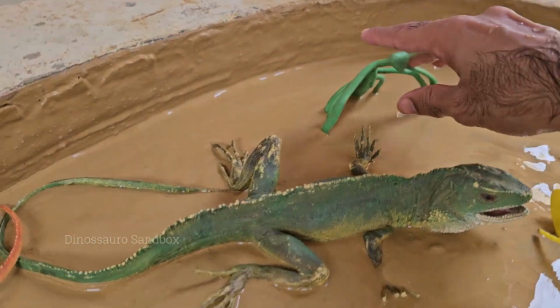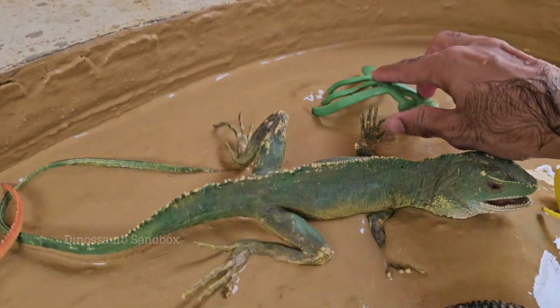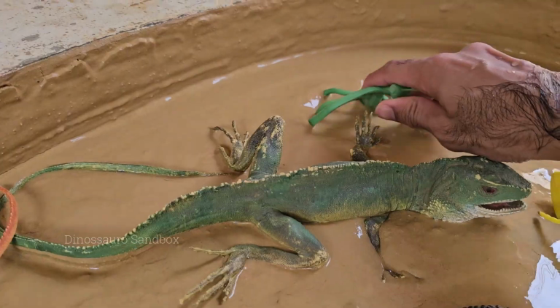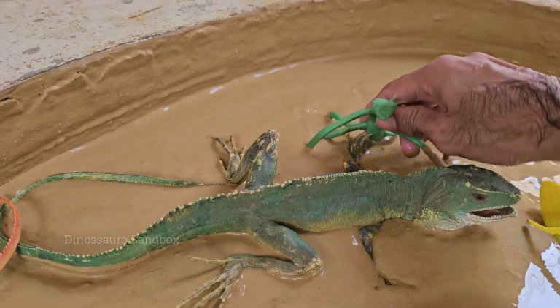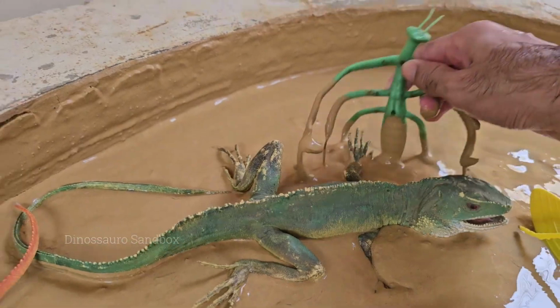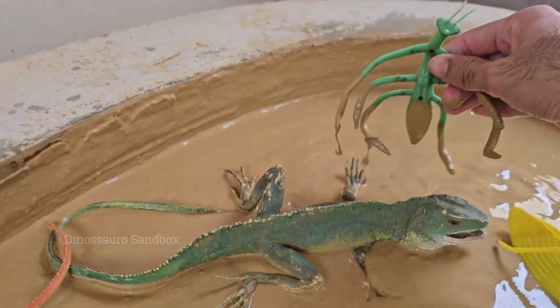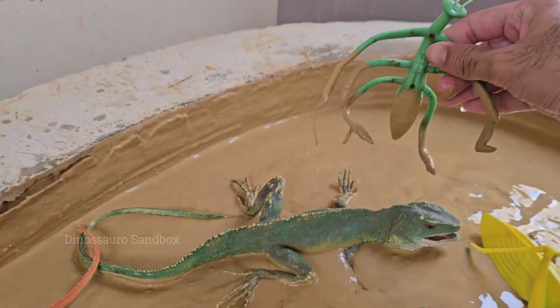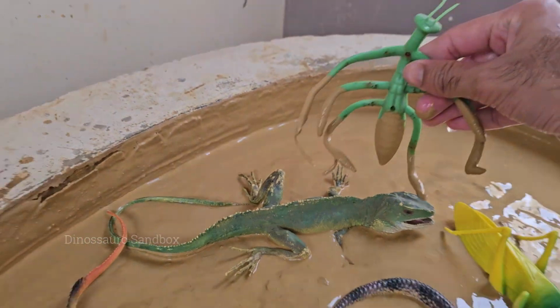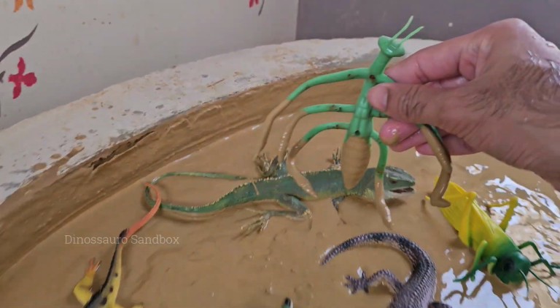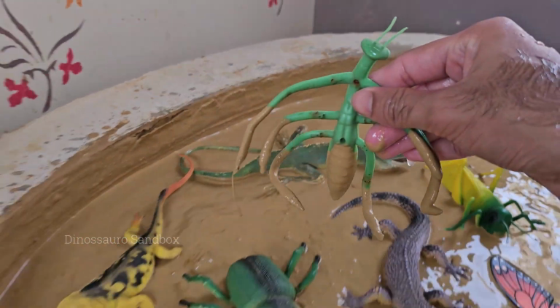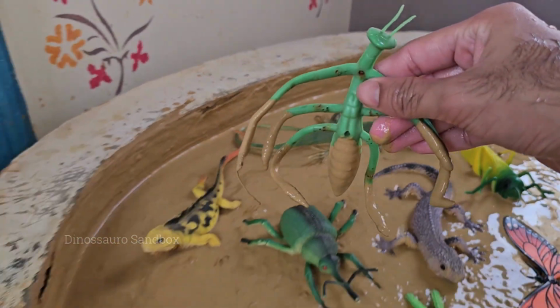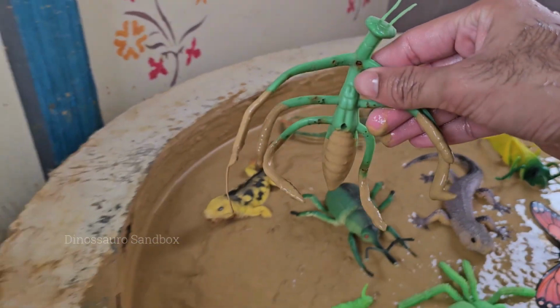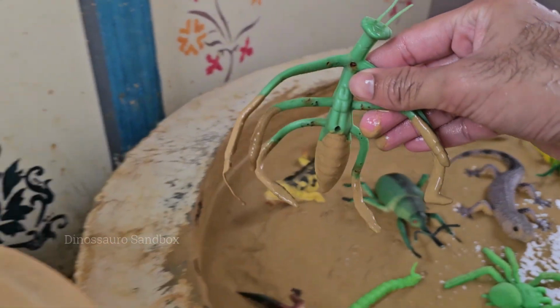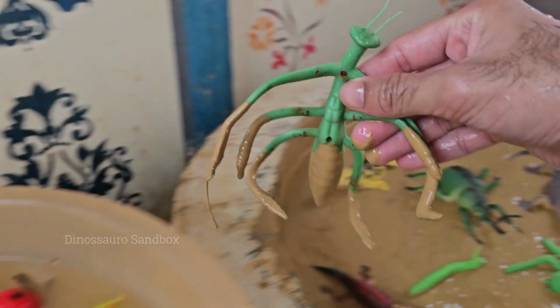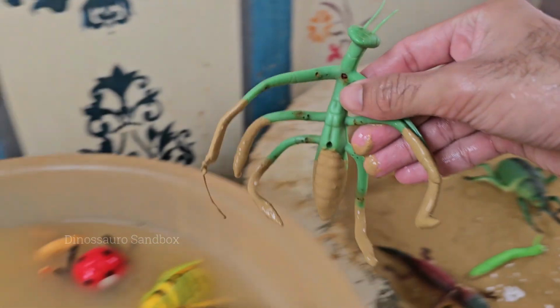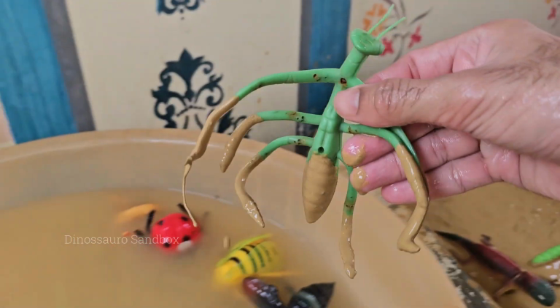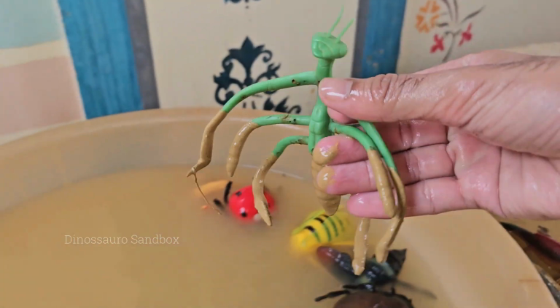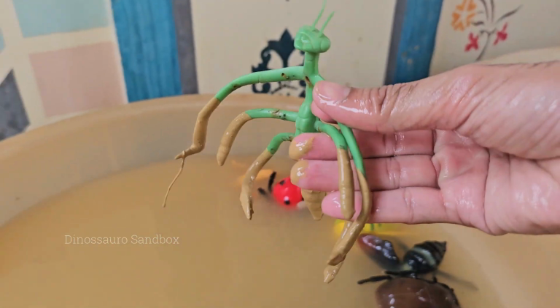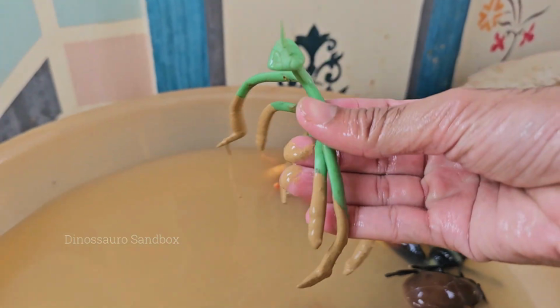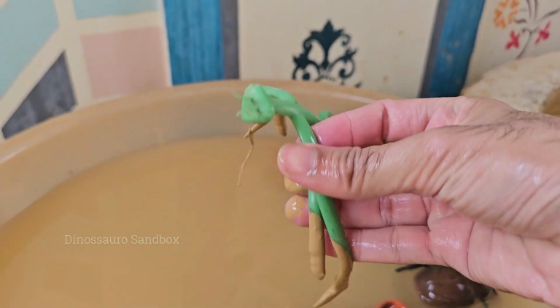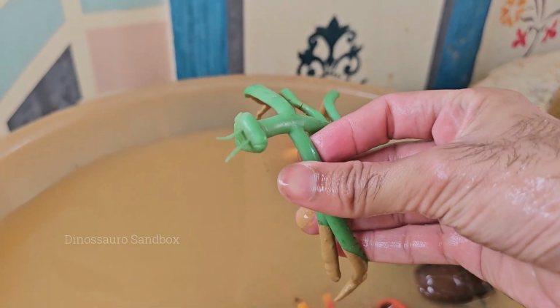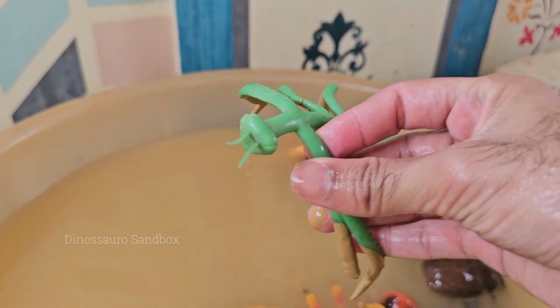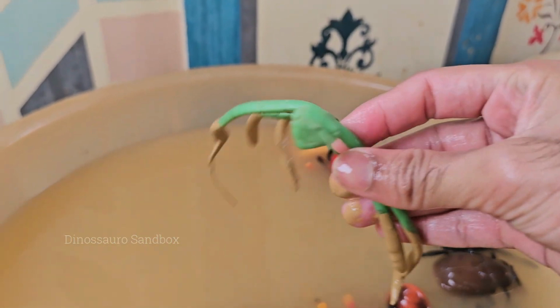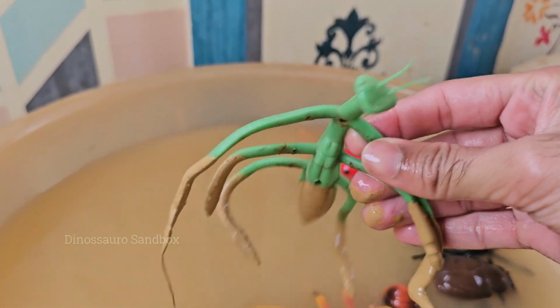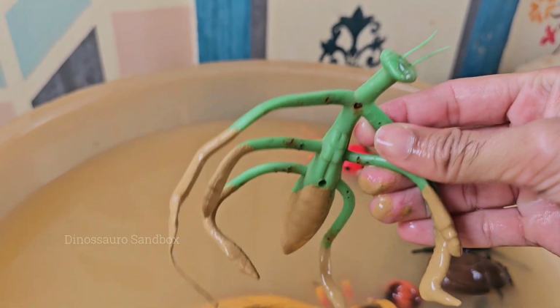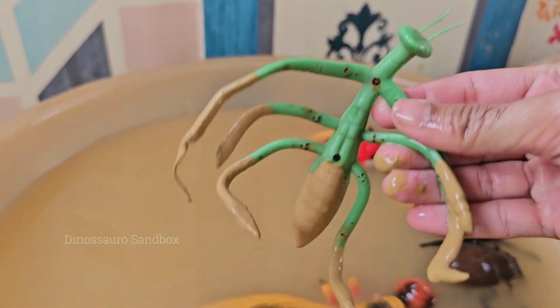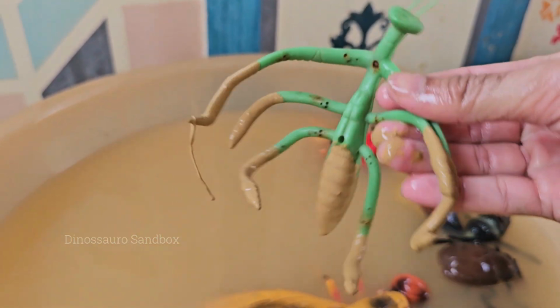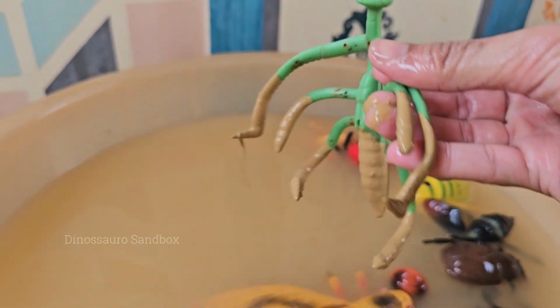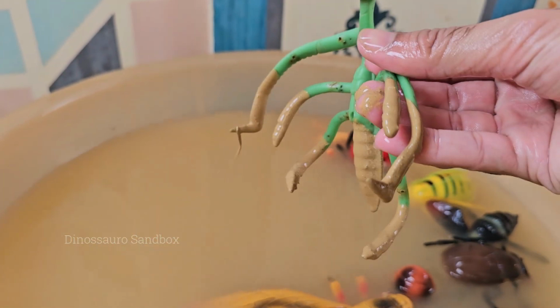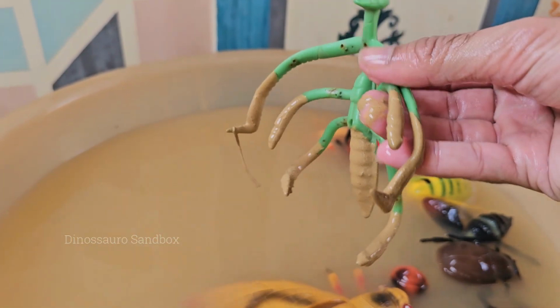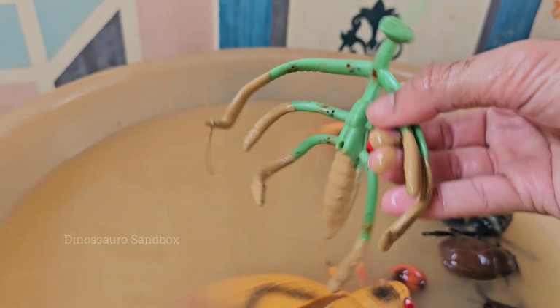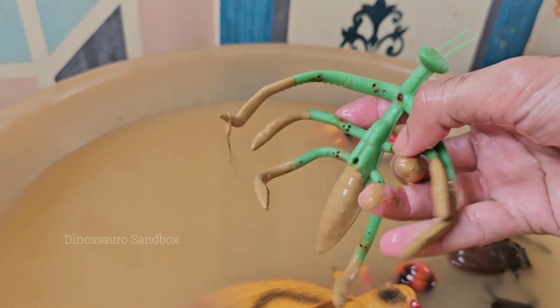Mantises belong to the order Mantidea, which includes over 2,400 species.